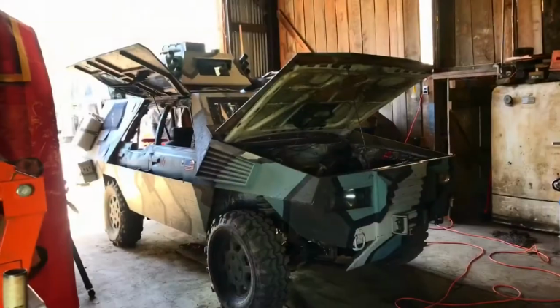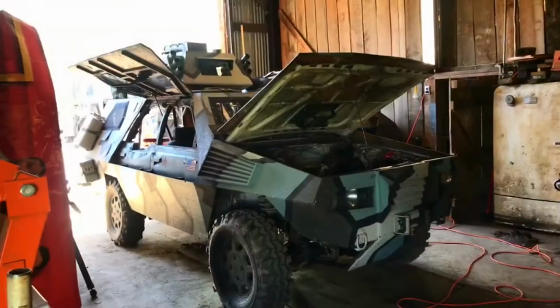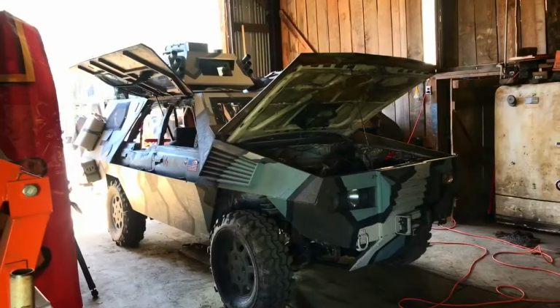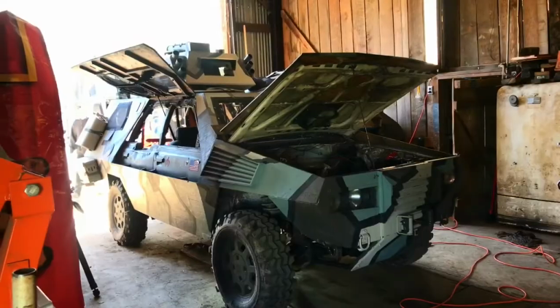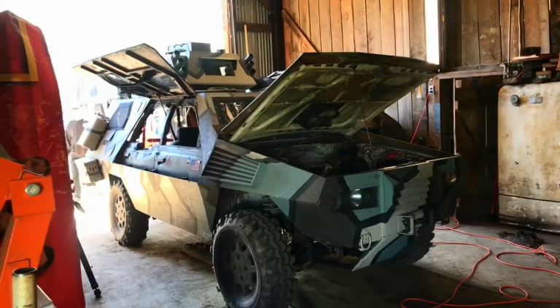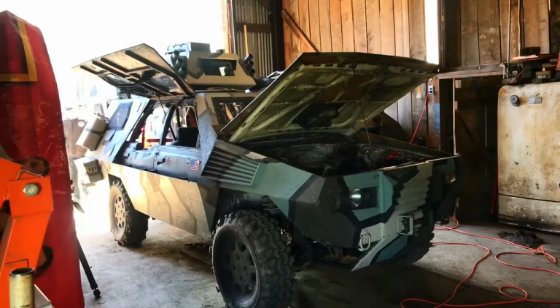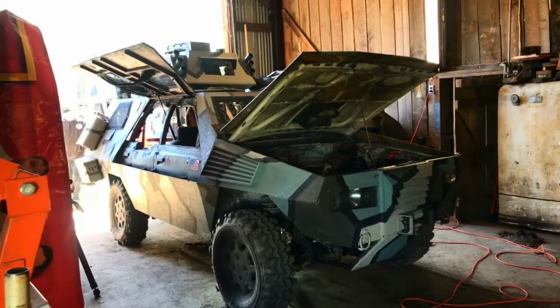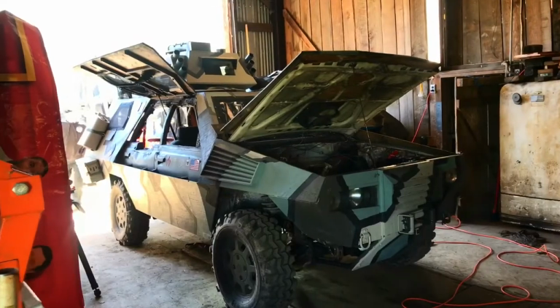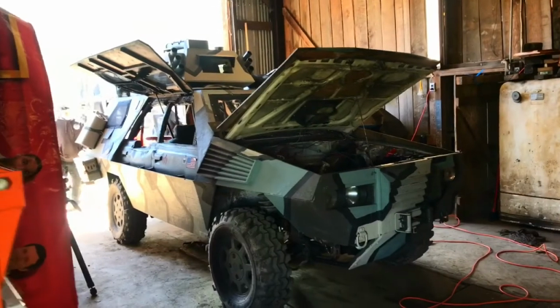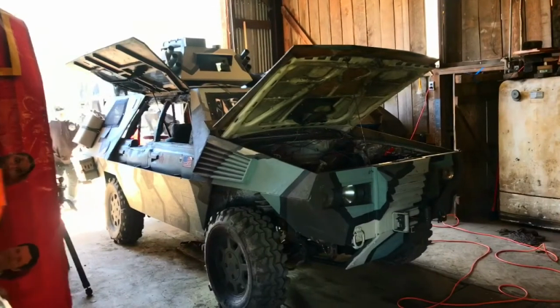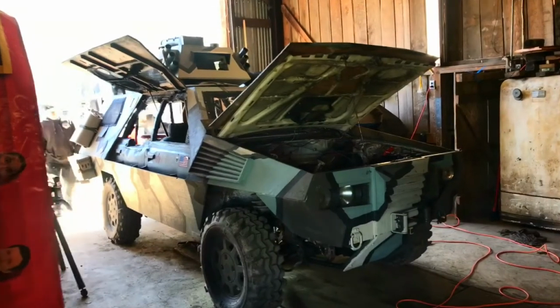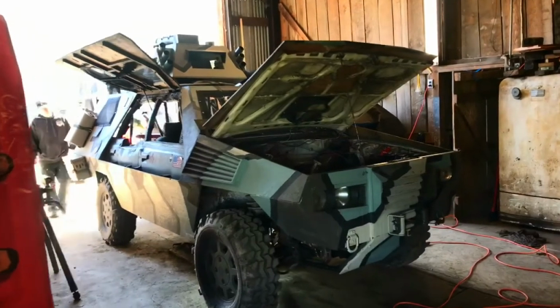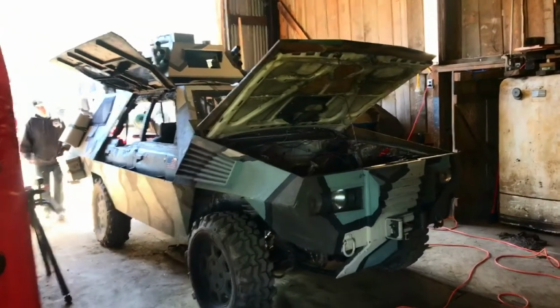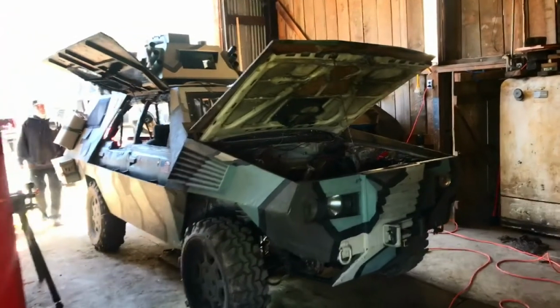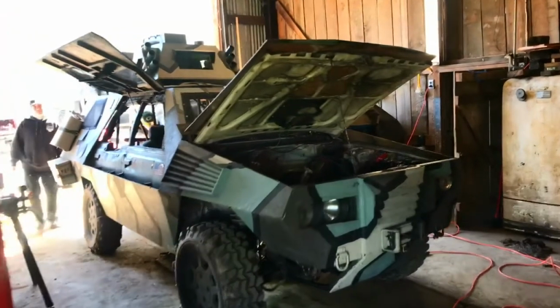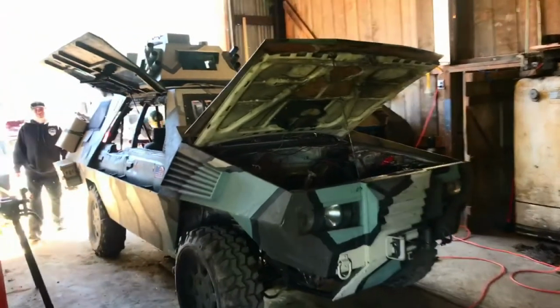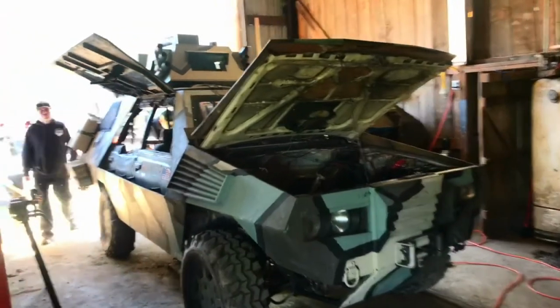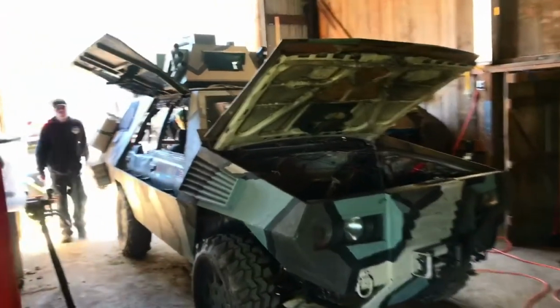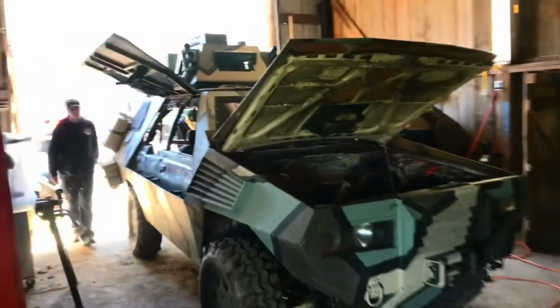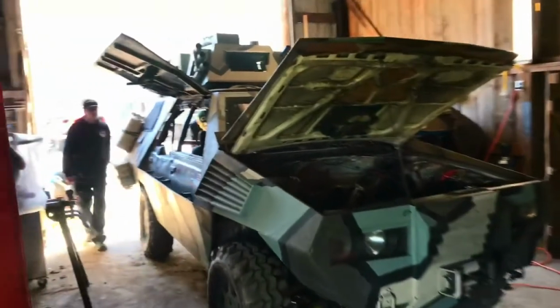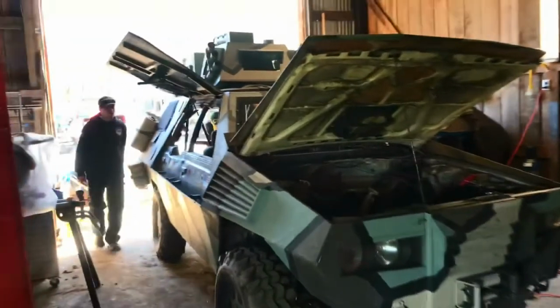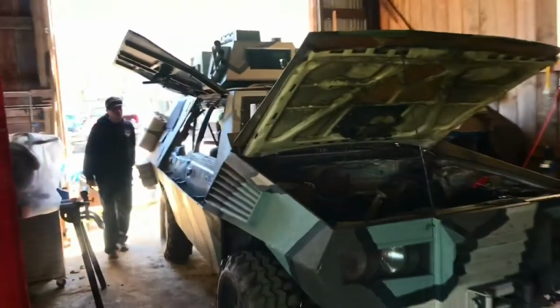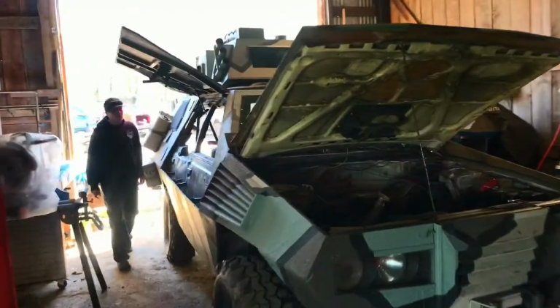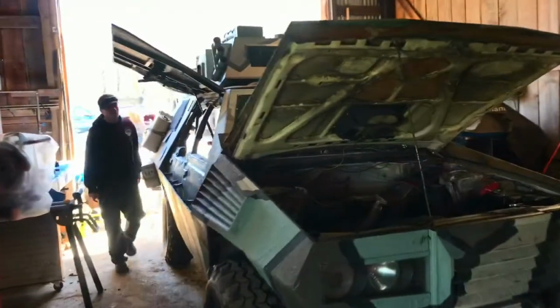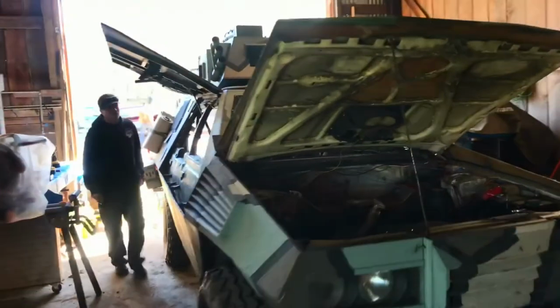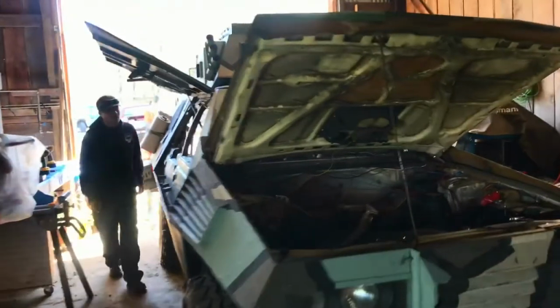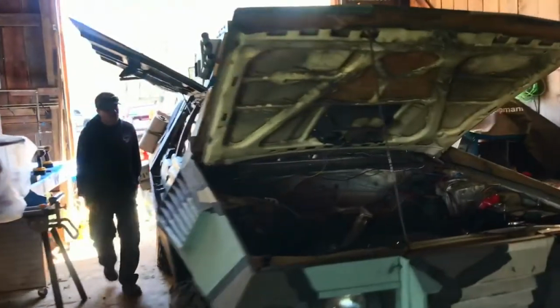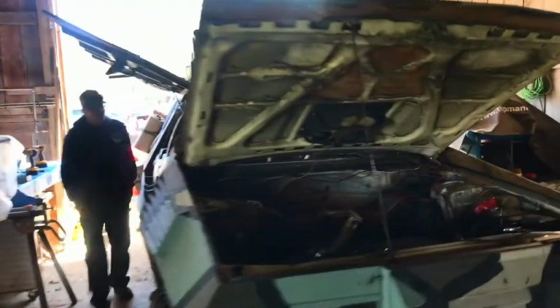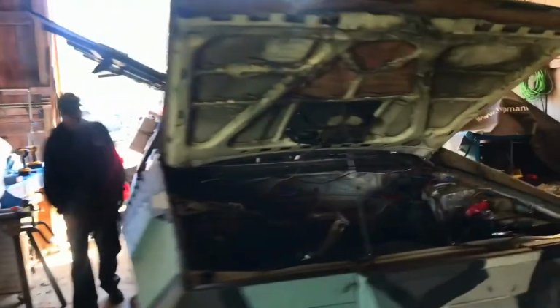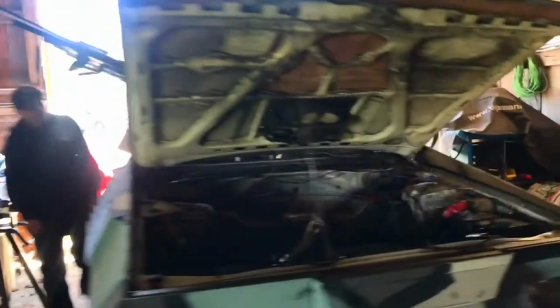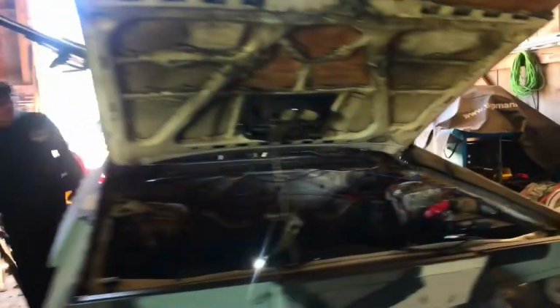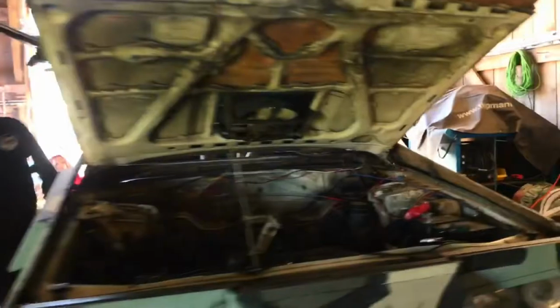It's a 1986 Subaru GL wagon. It already had the 6-inch lift kit and the 31-inch tires.